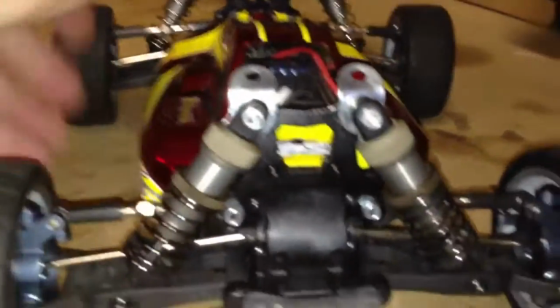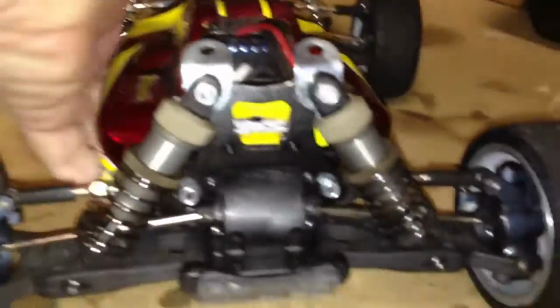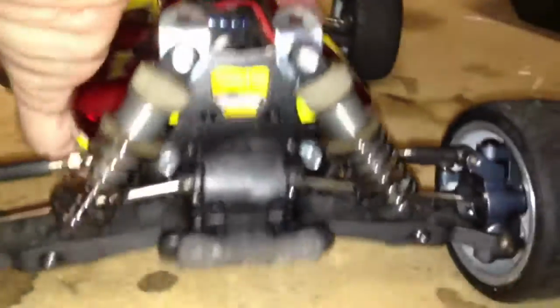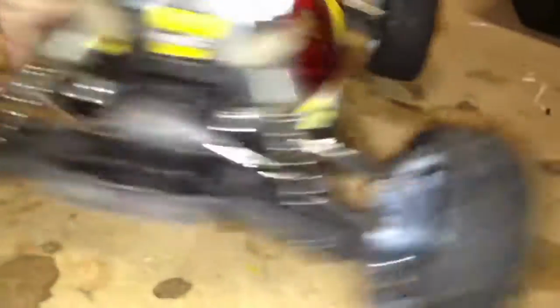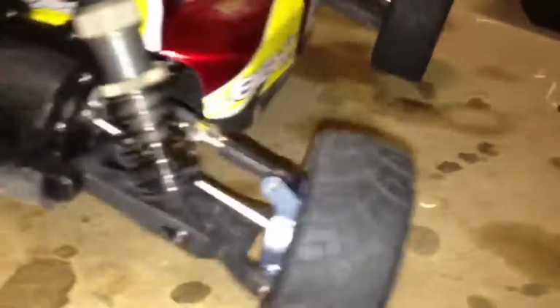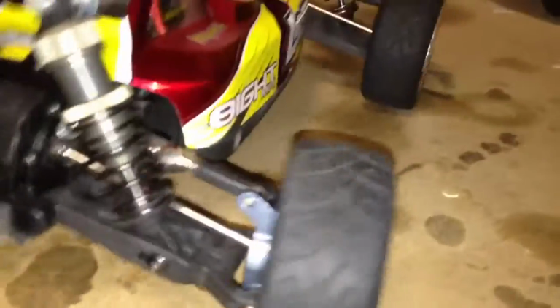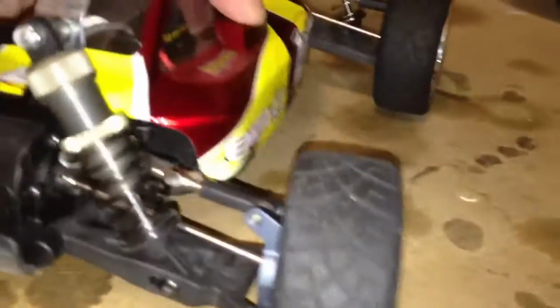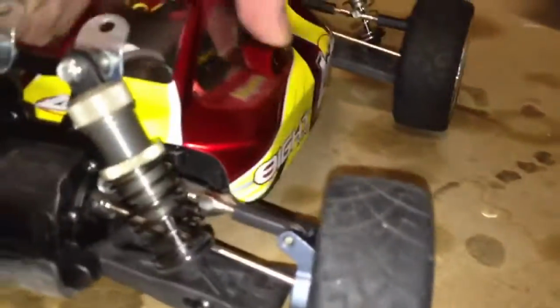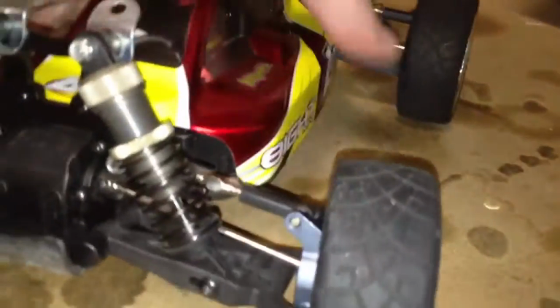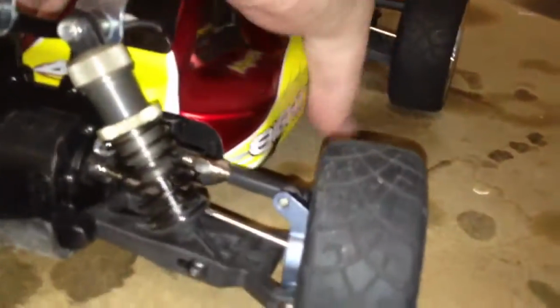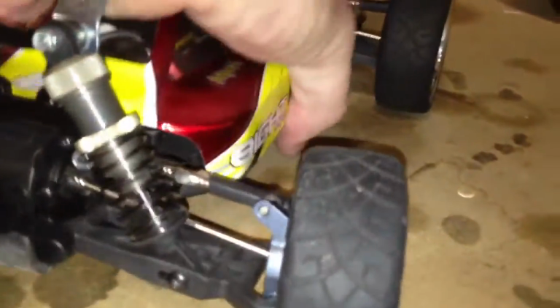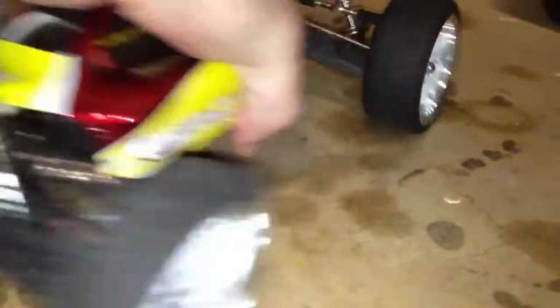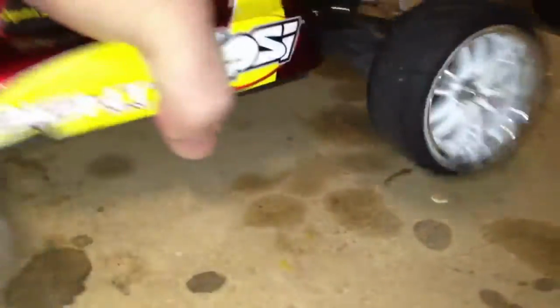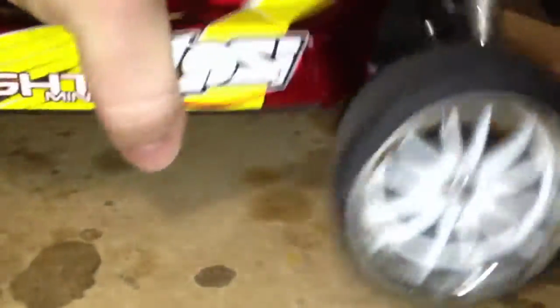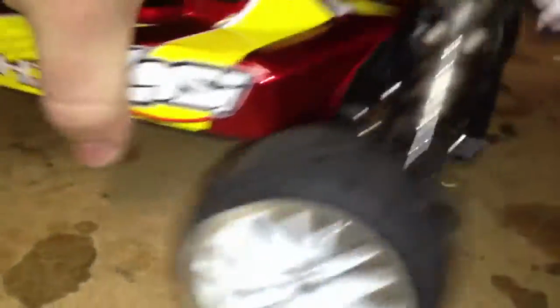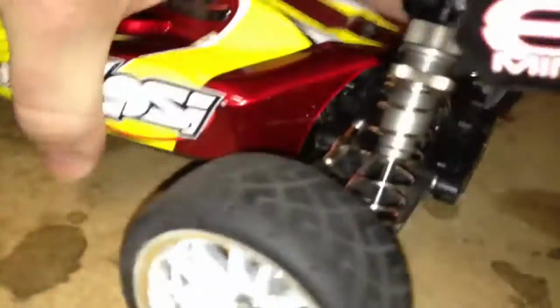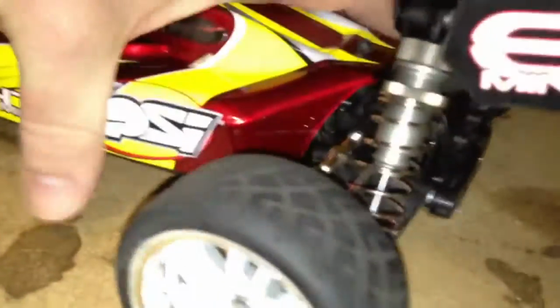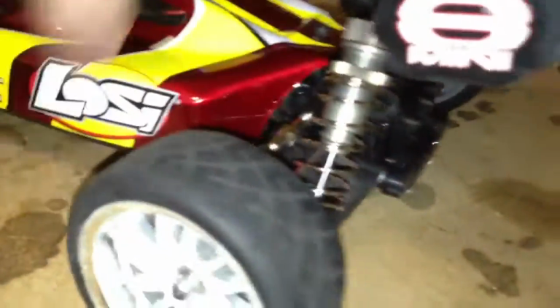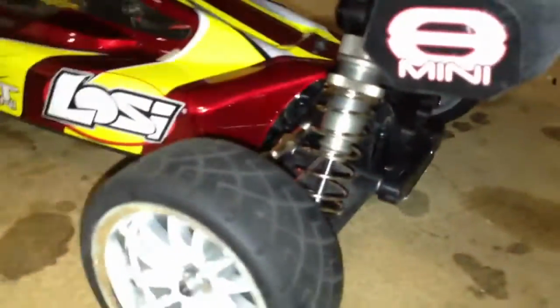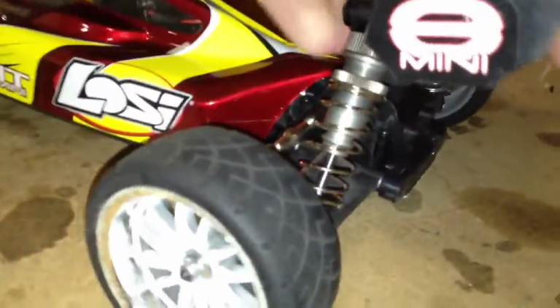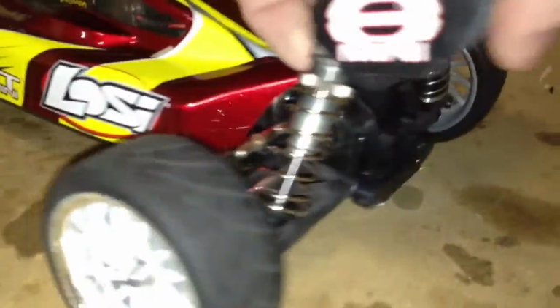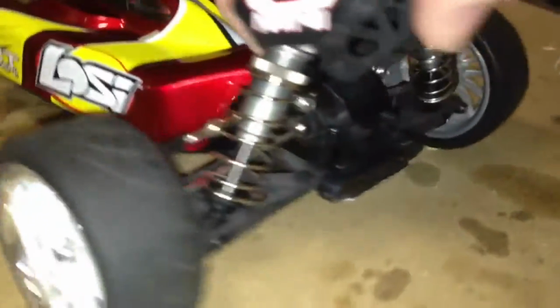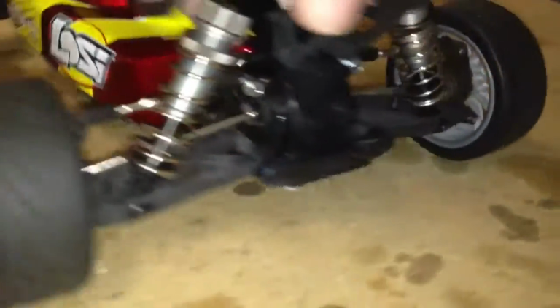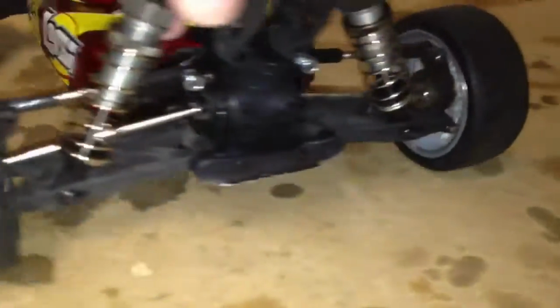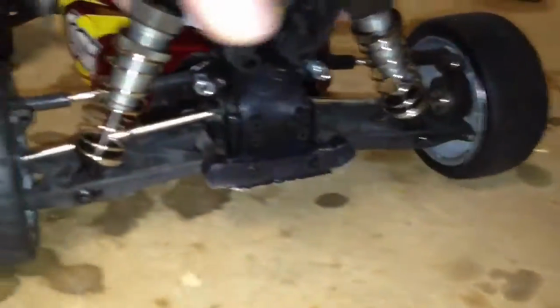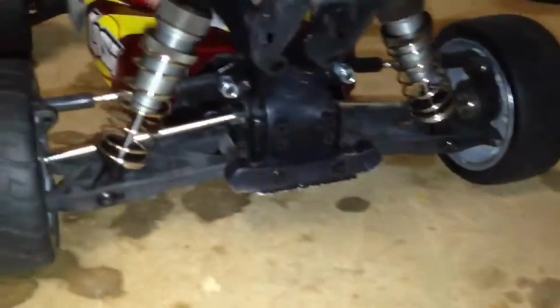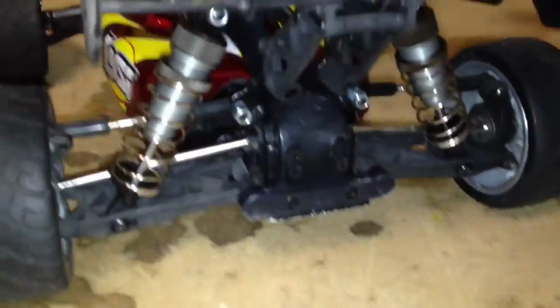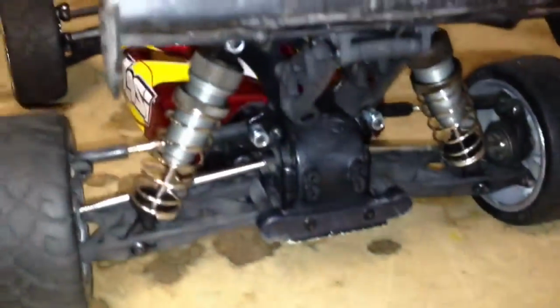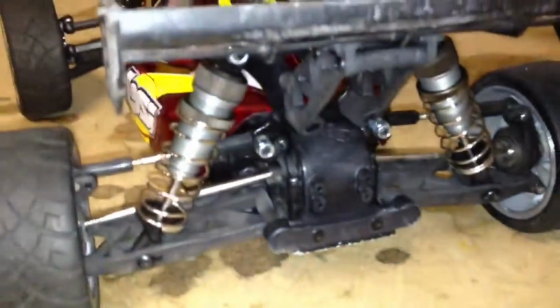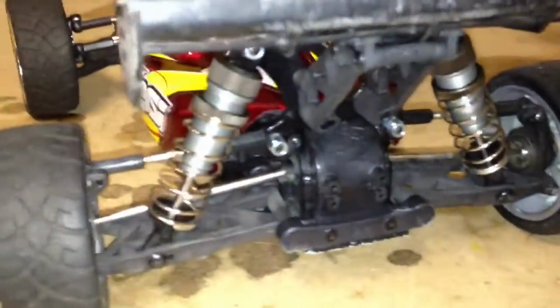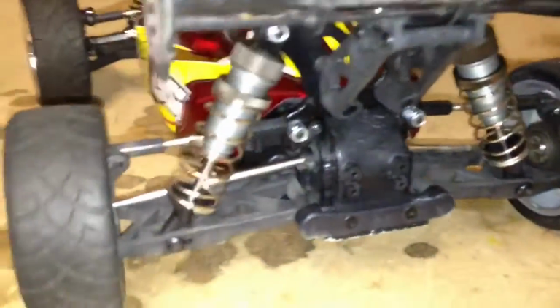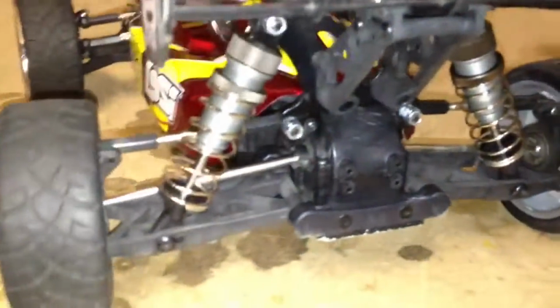I have only tested this thing out in the street because it is raining here. There are the rears mounted up.